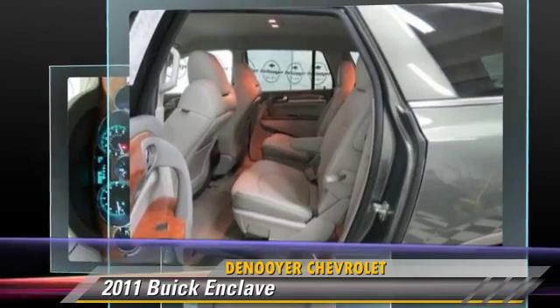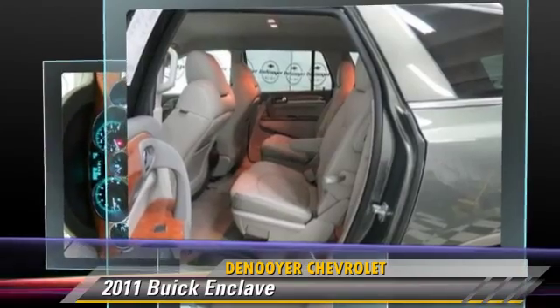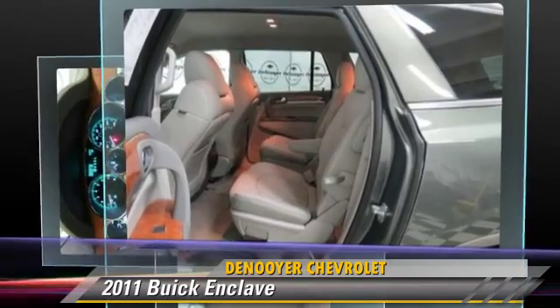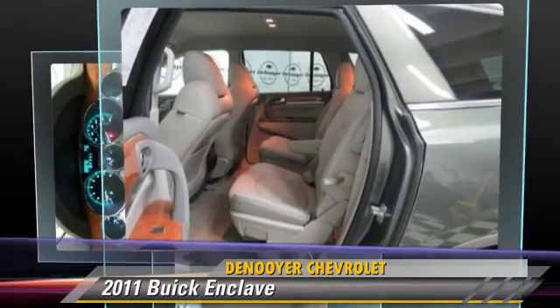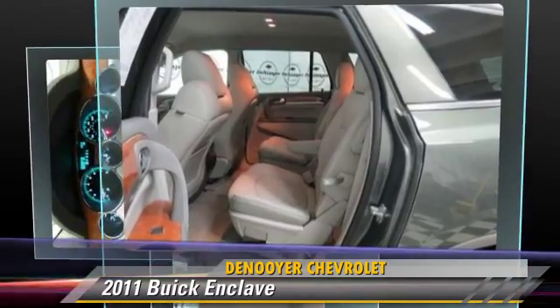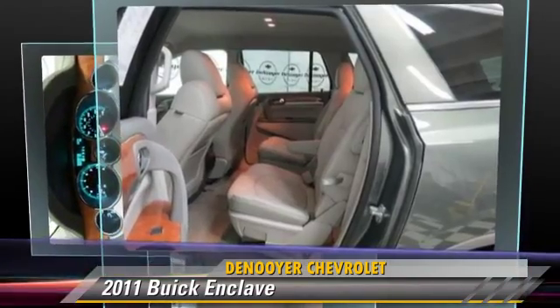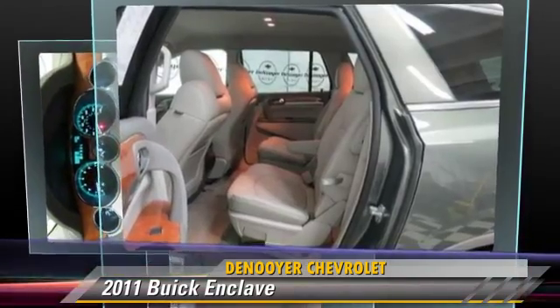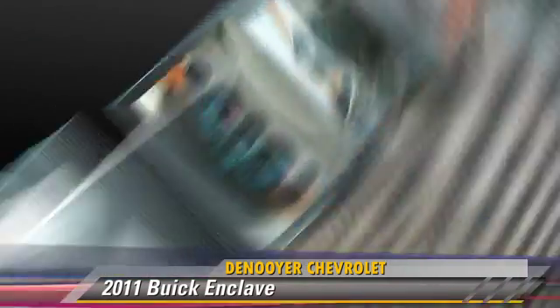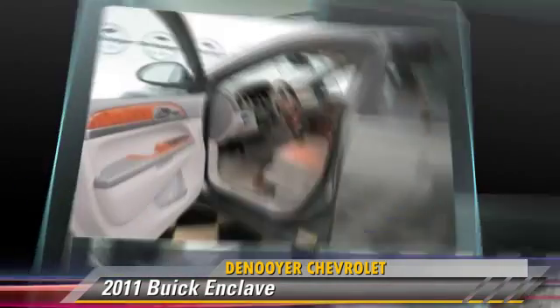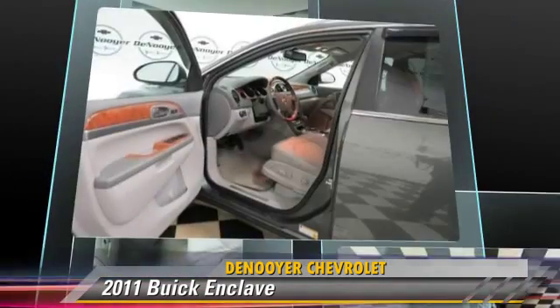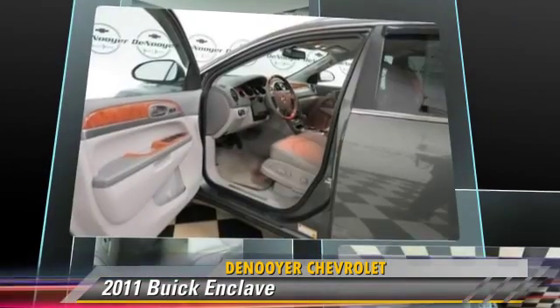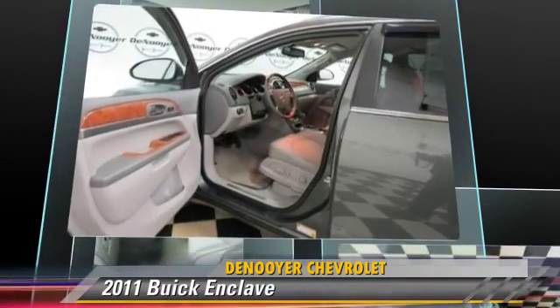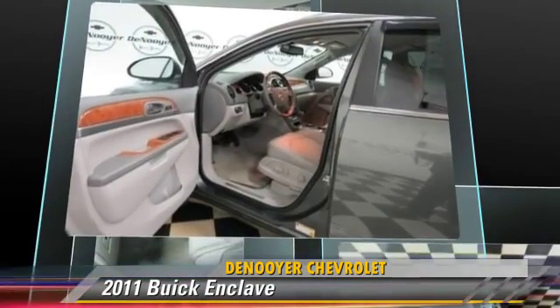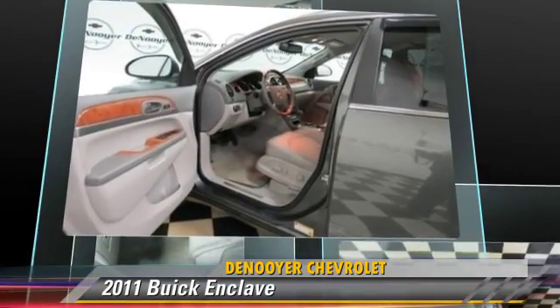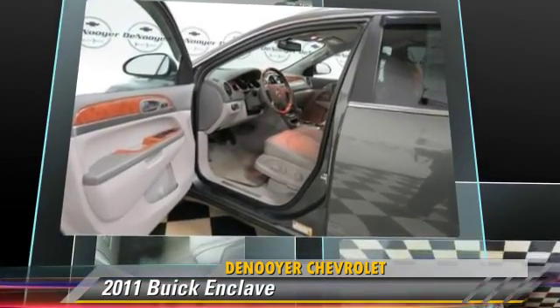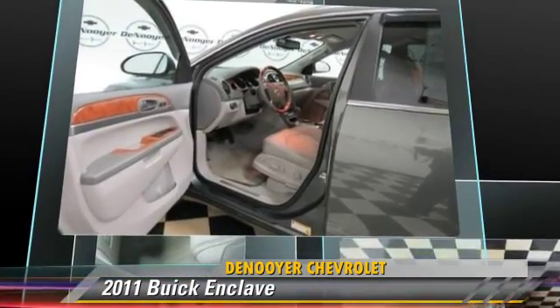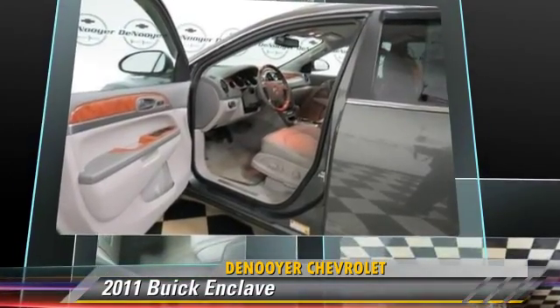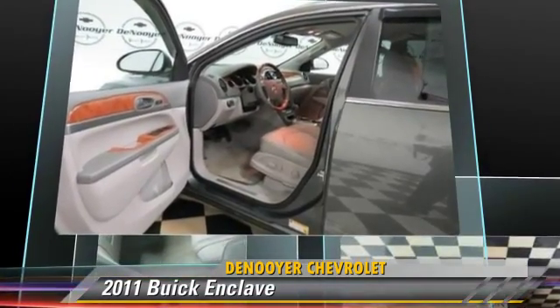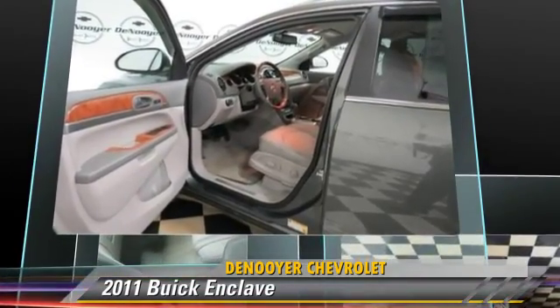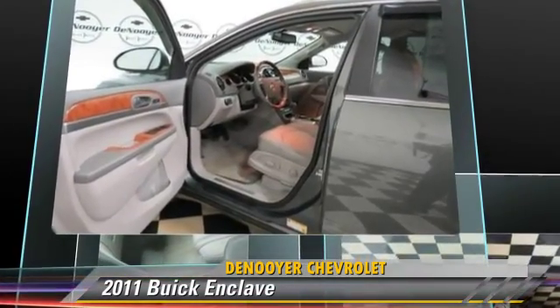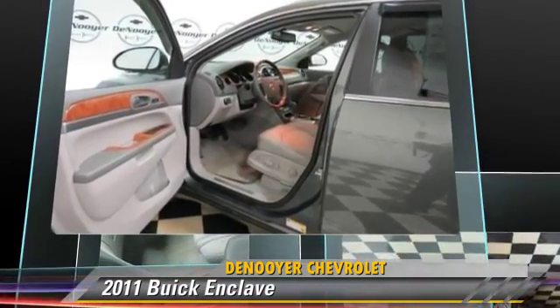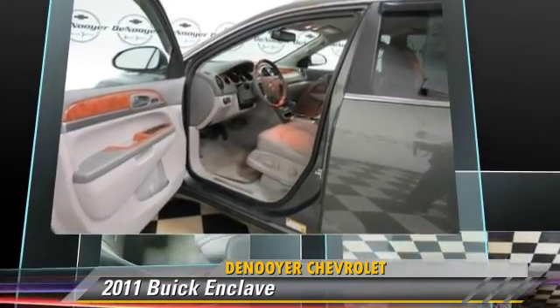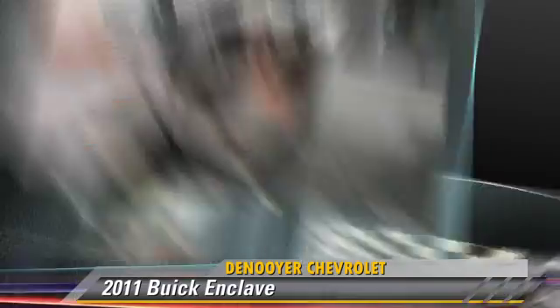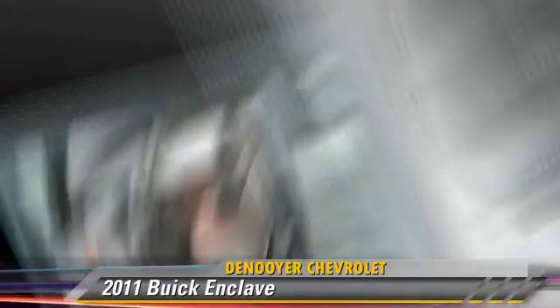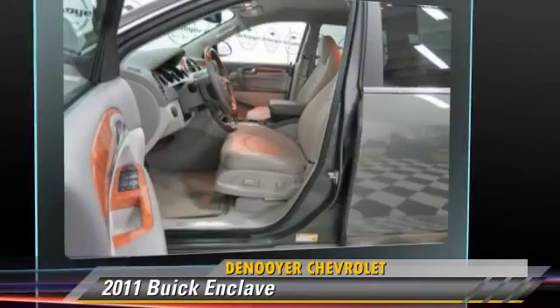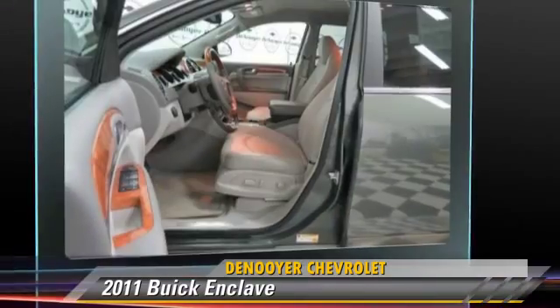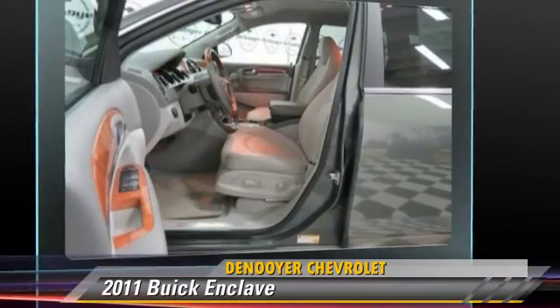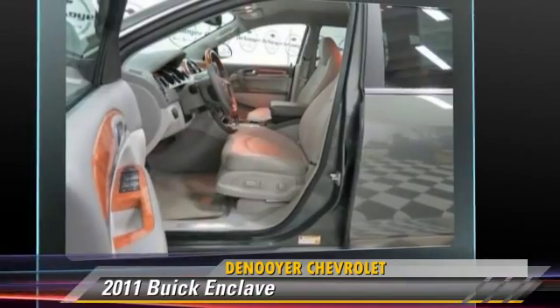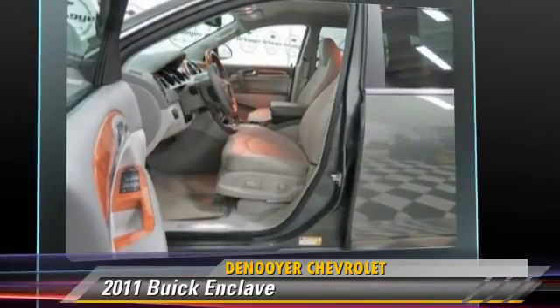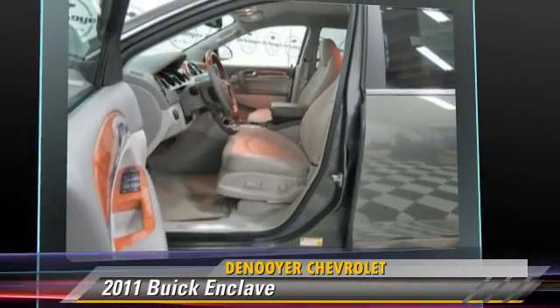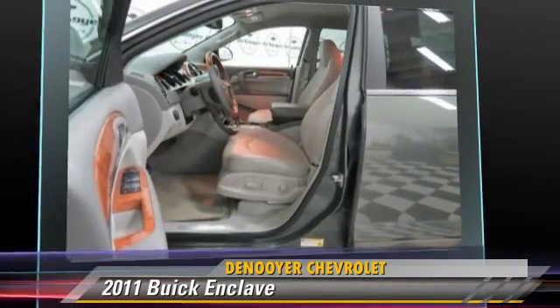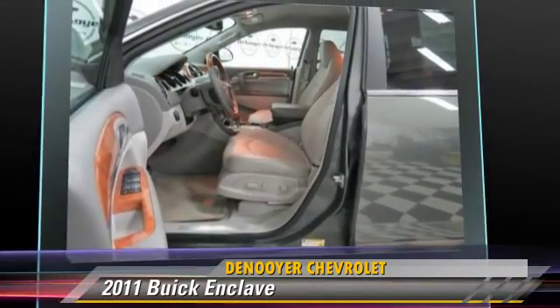This Buick features power steering, powered door locks, and all-wheel drive.